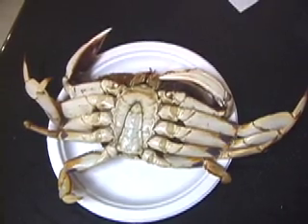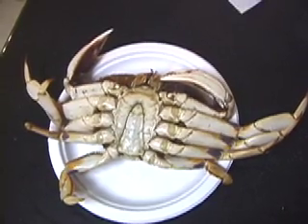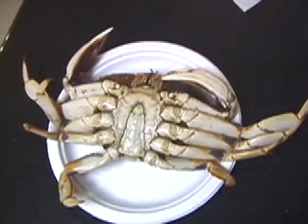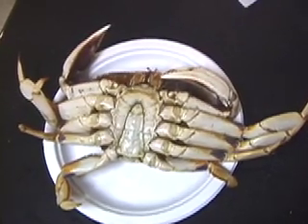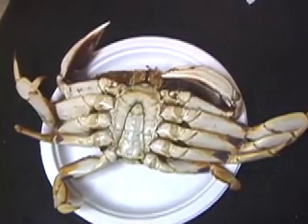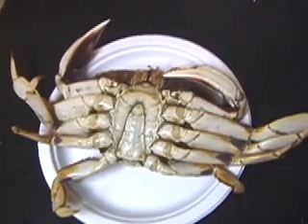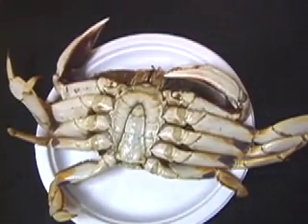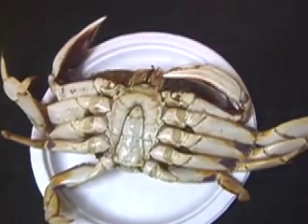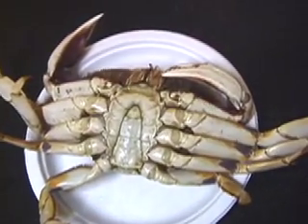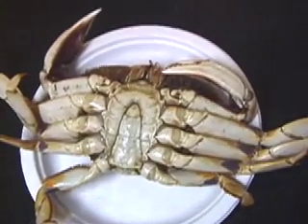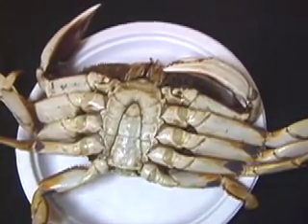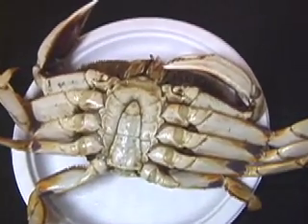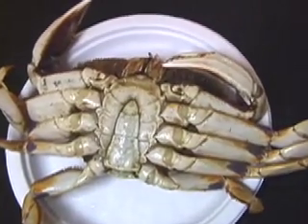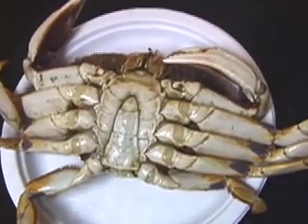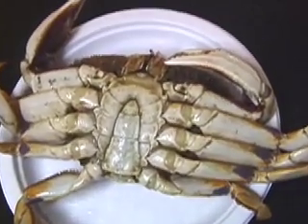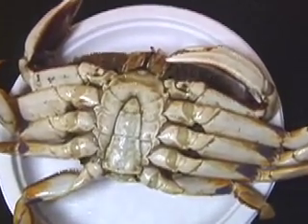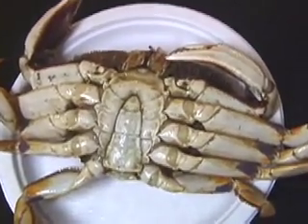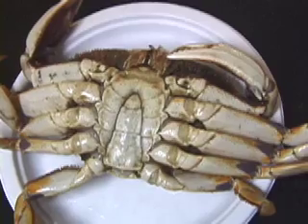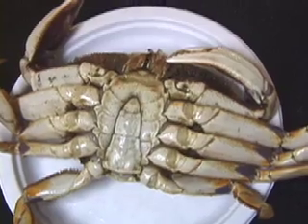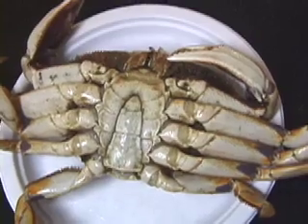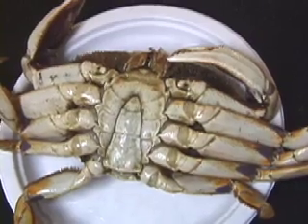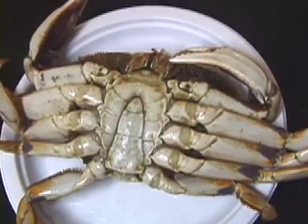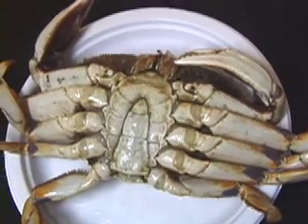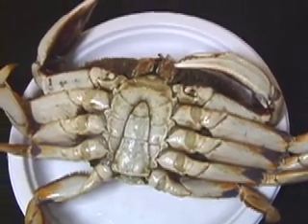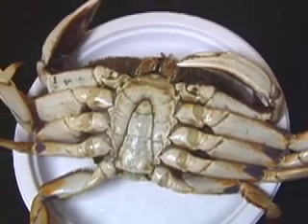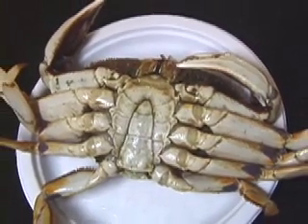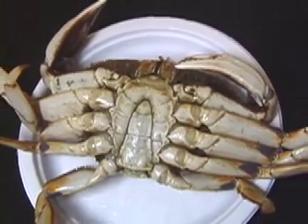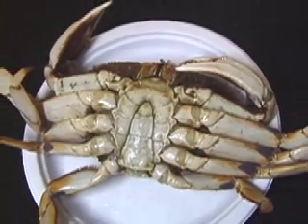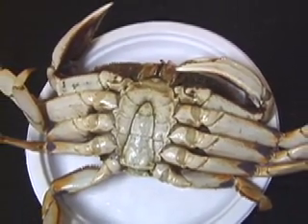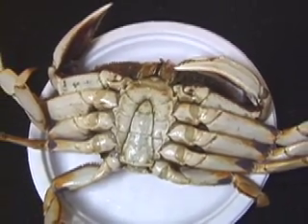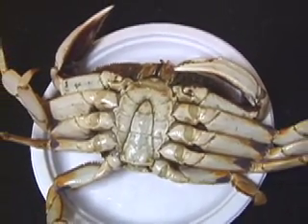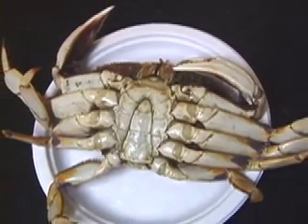Tonight we are going to cook up live Dungeness crab. We just had a big oil spill in the Bay Area, so this one is from Canada.